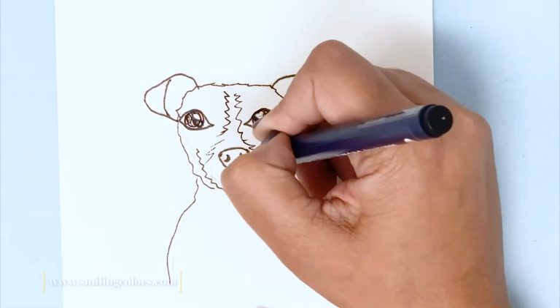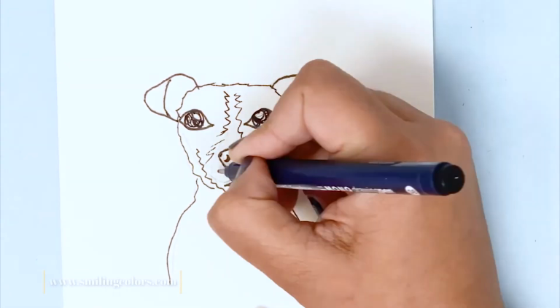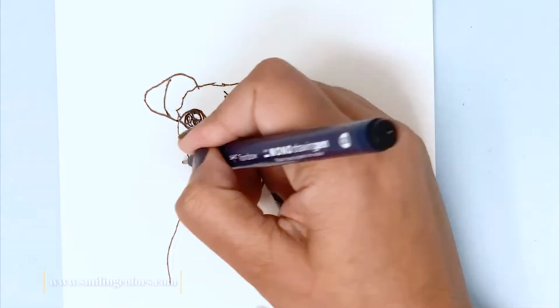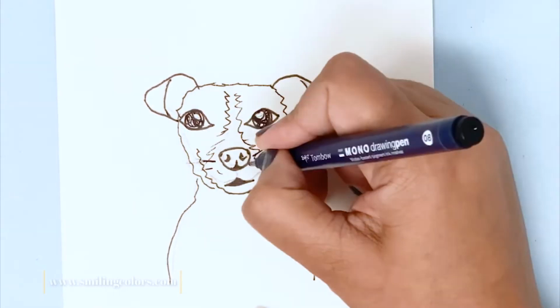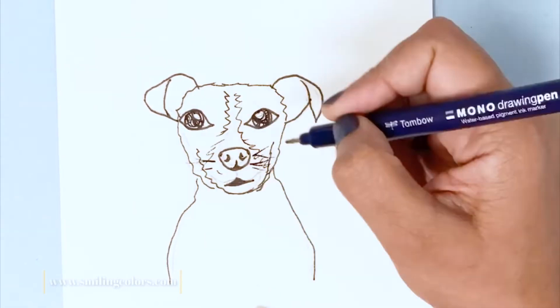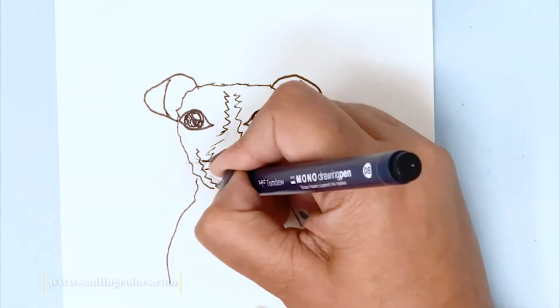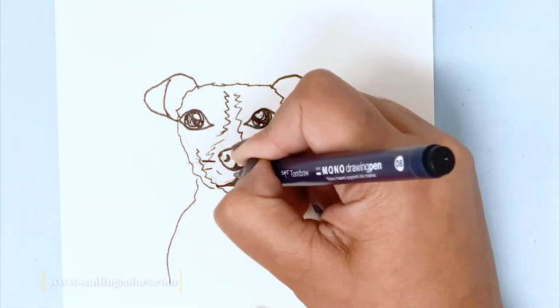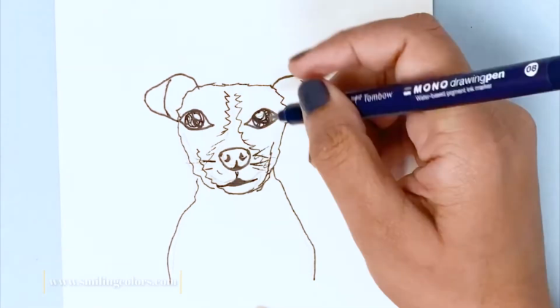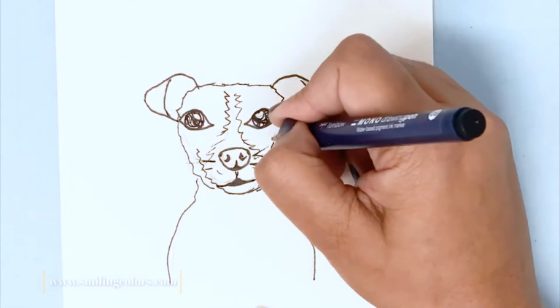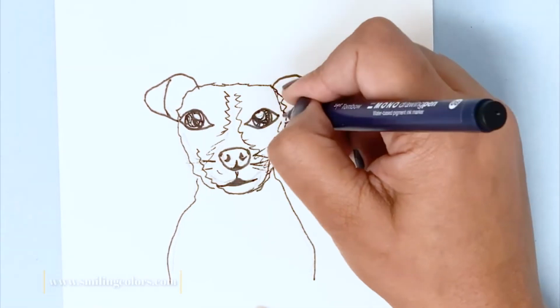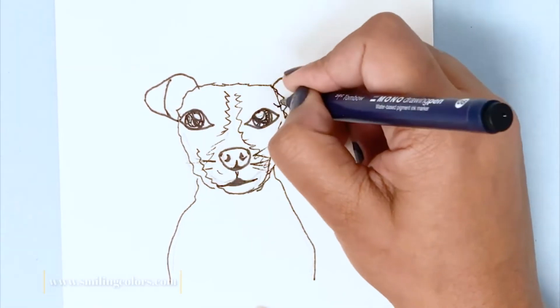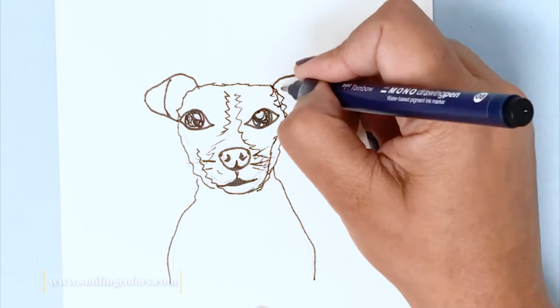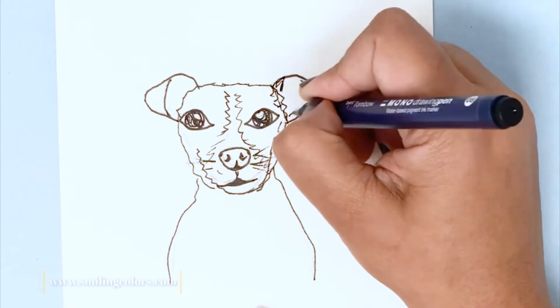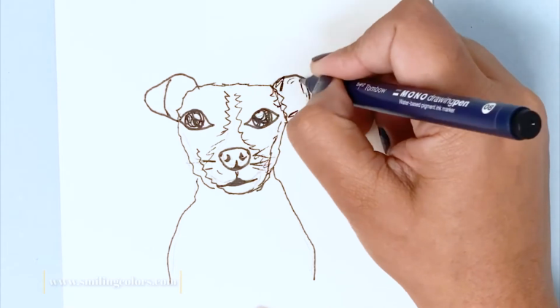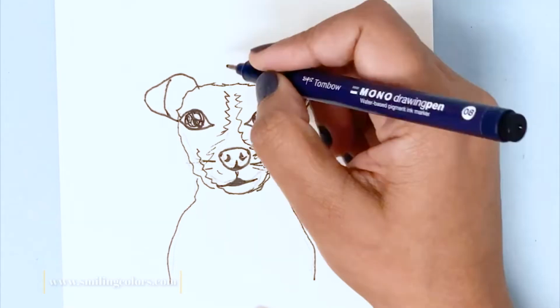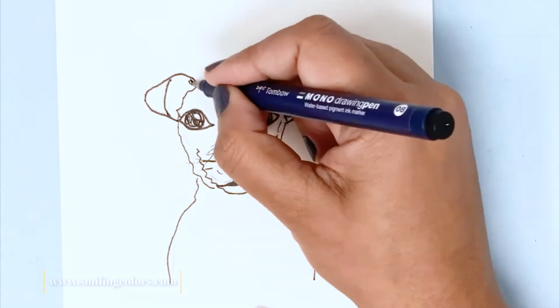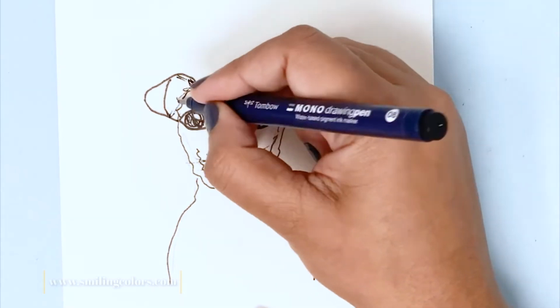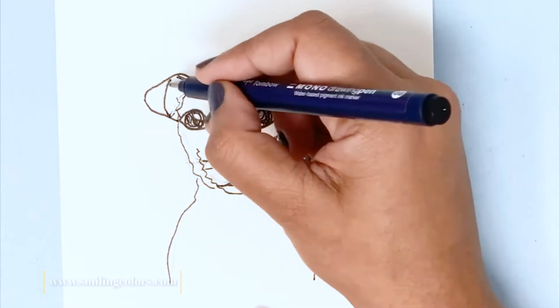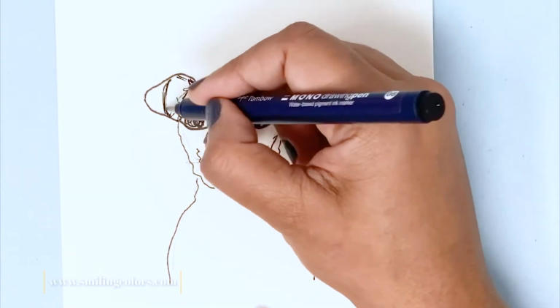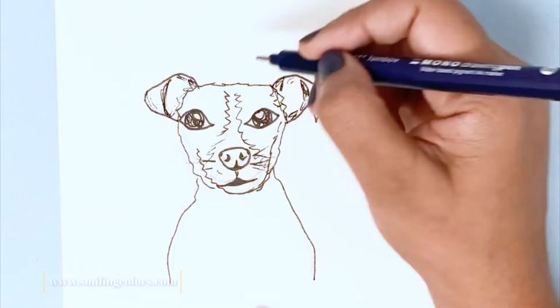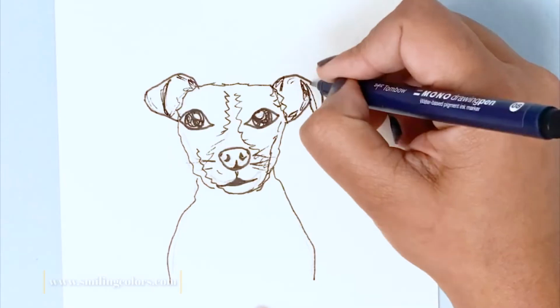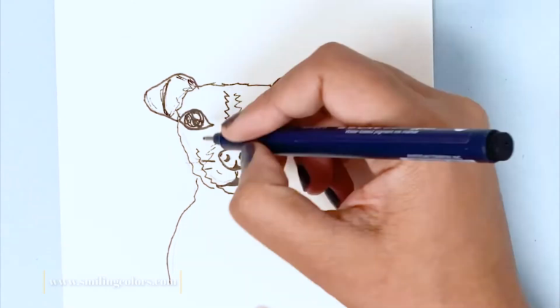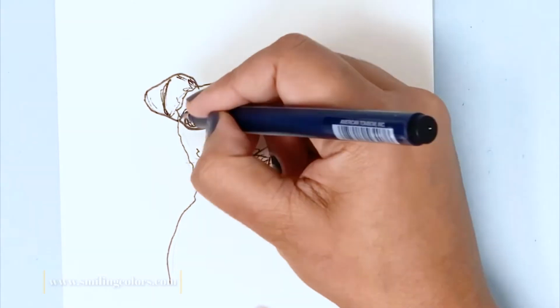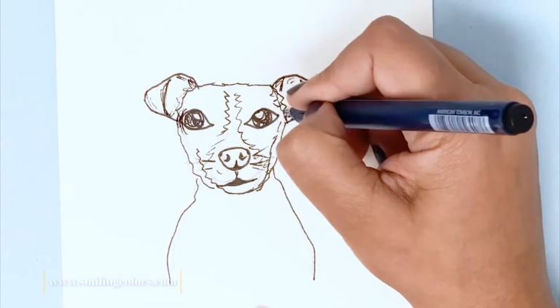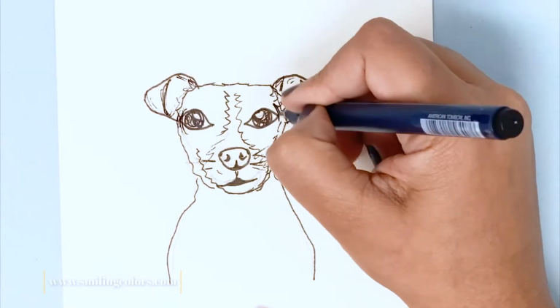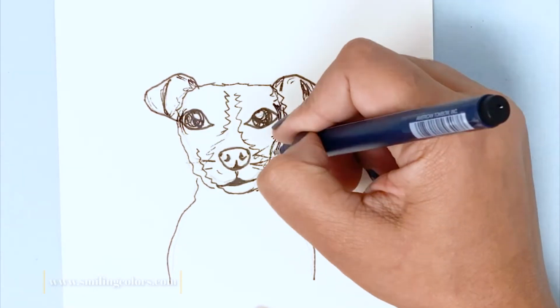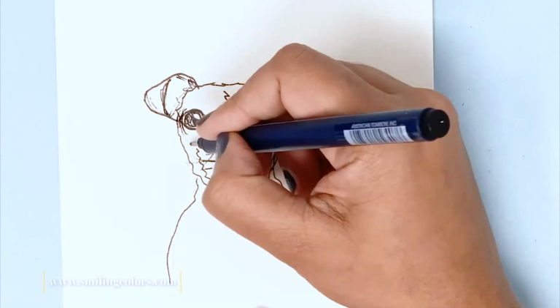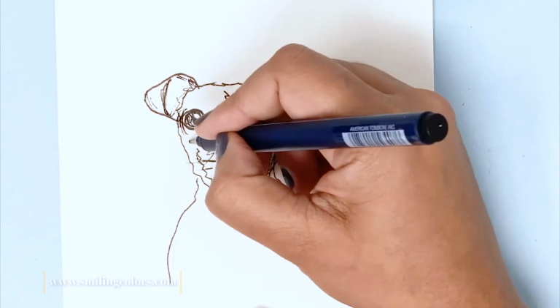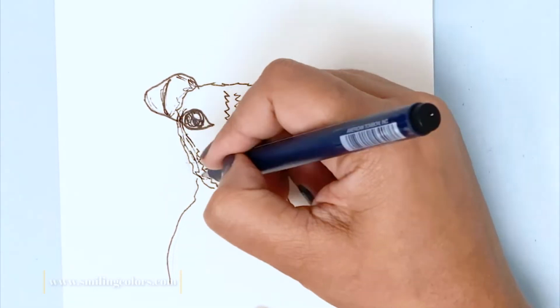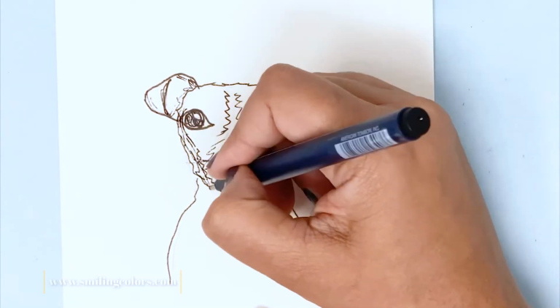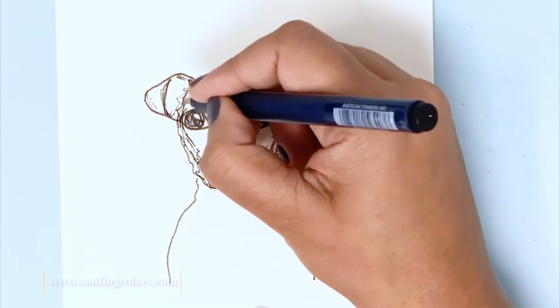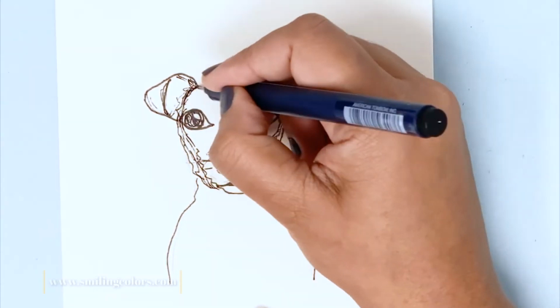I like to pay more attention to the eyes. If the eyes look very attractive, the dog will also look very cute.